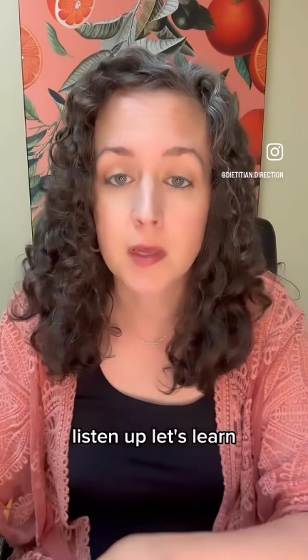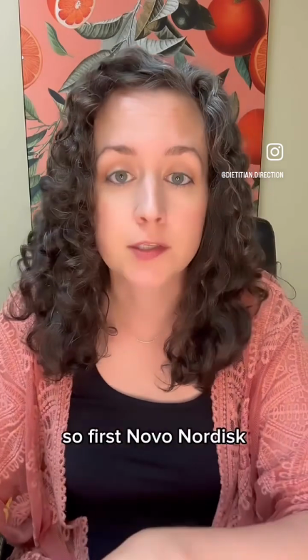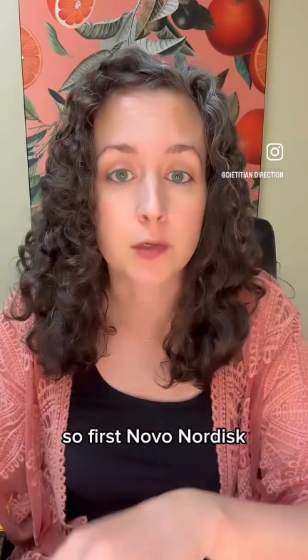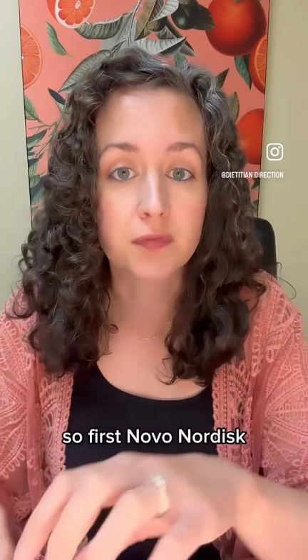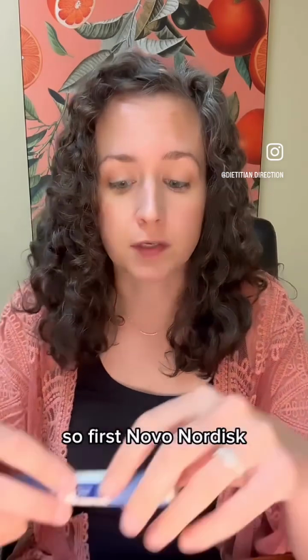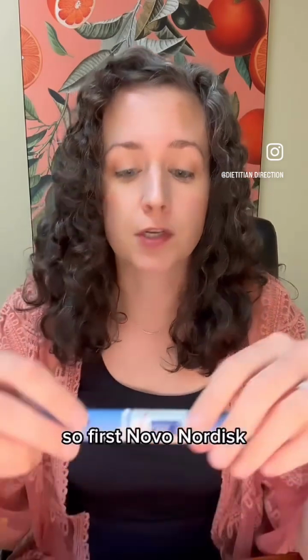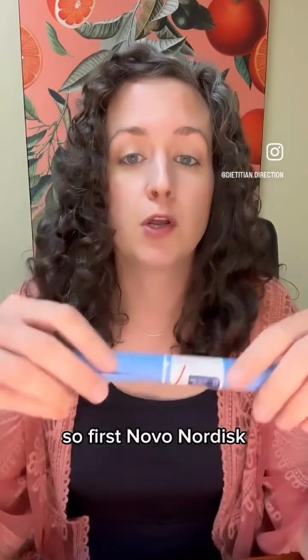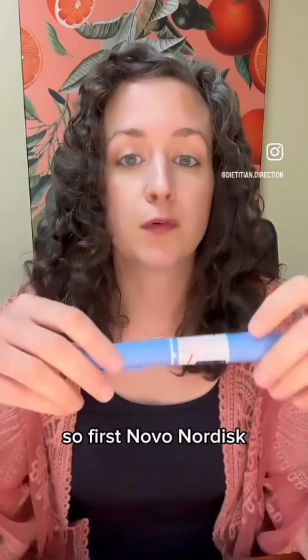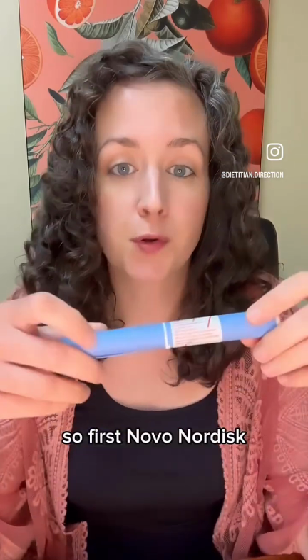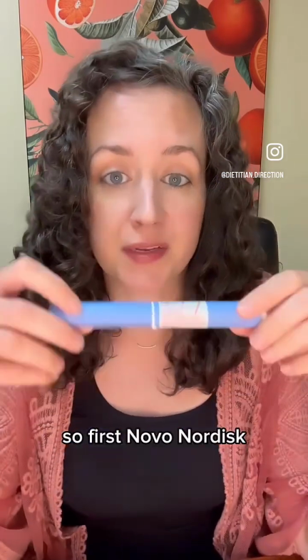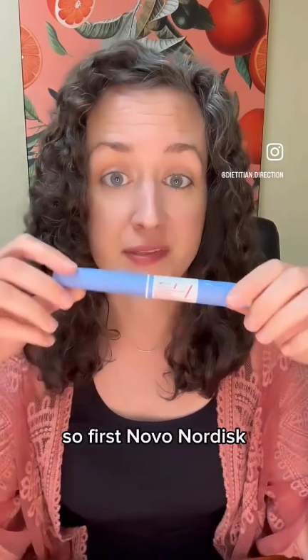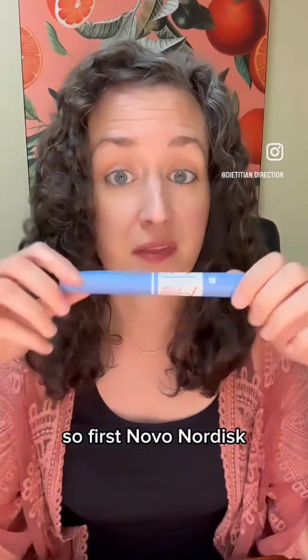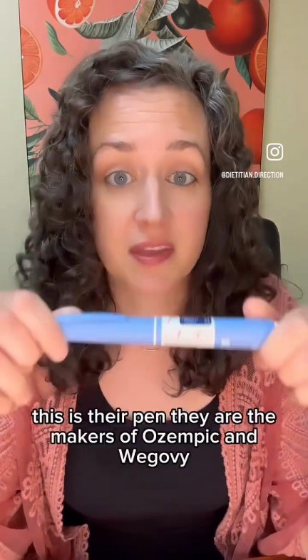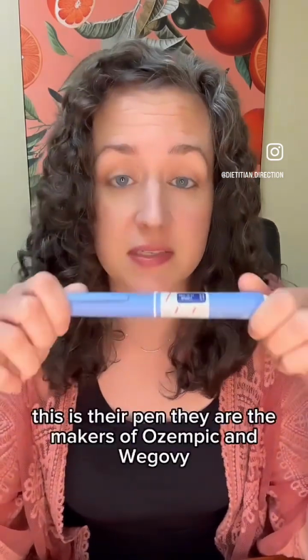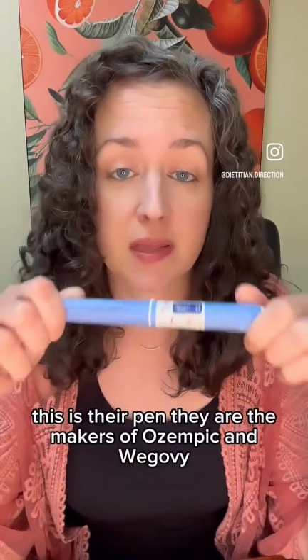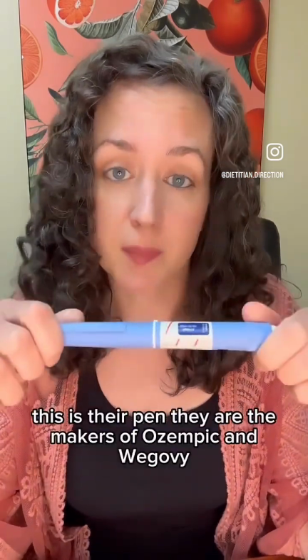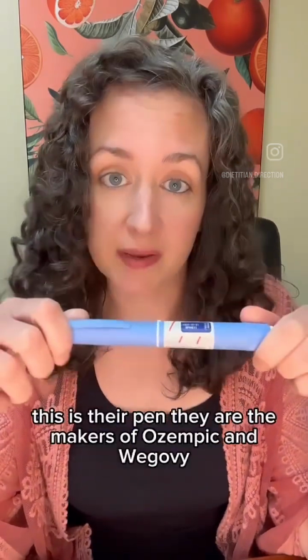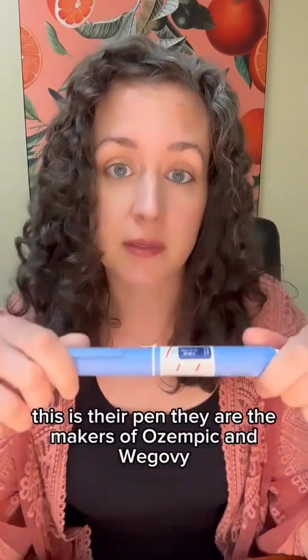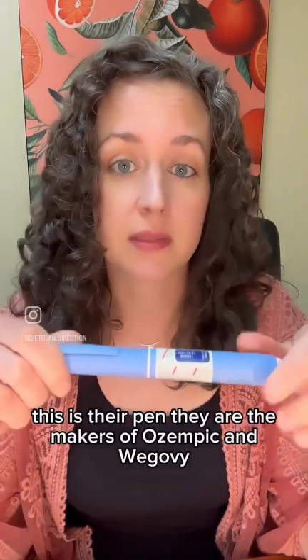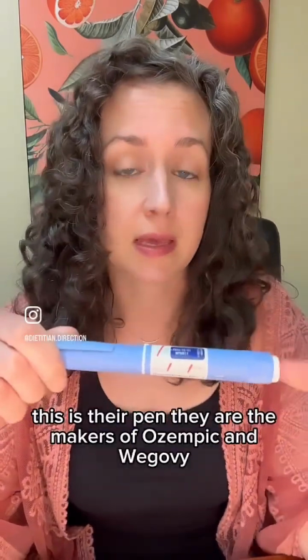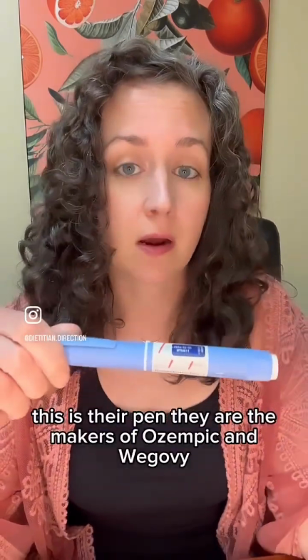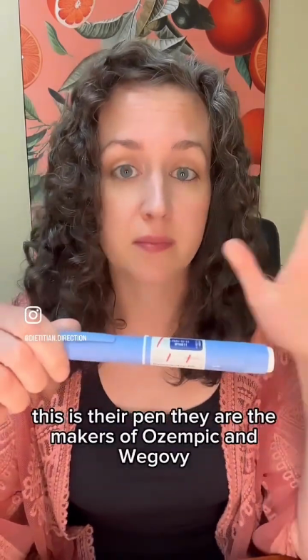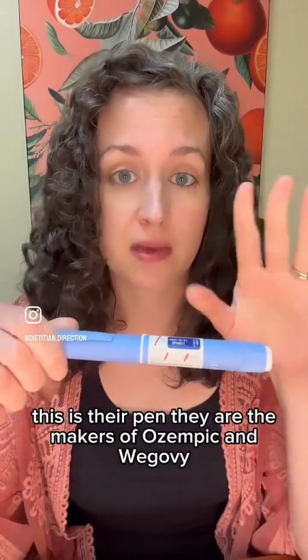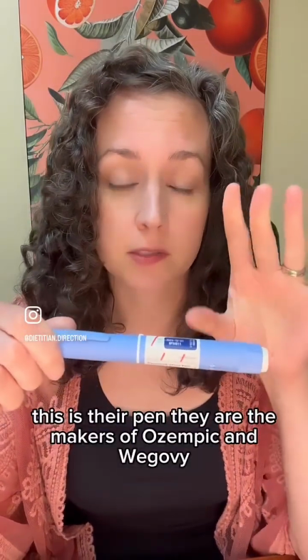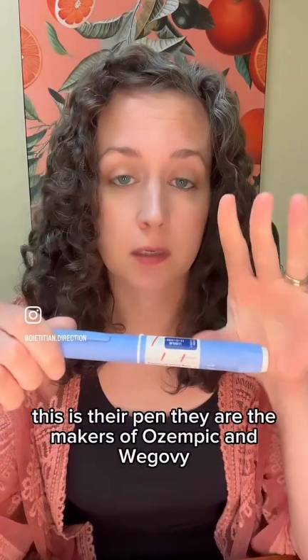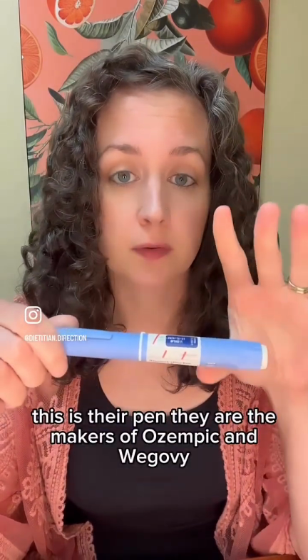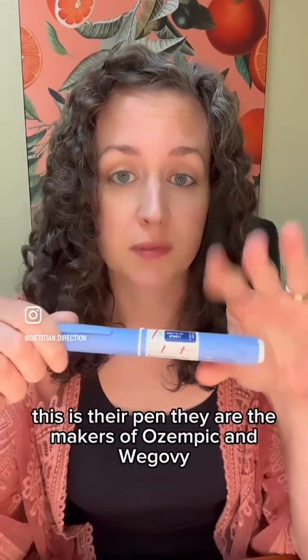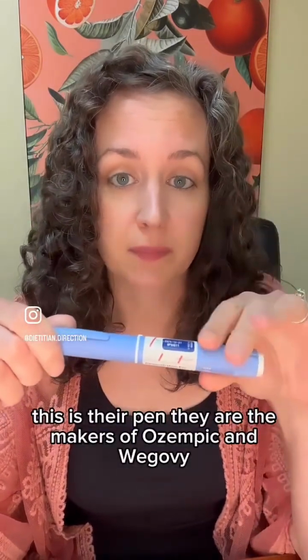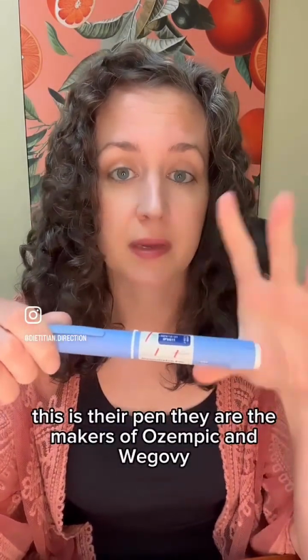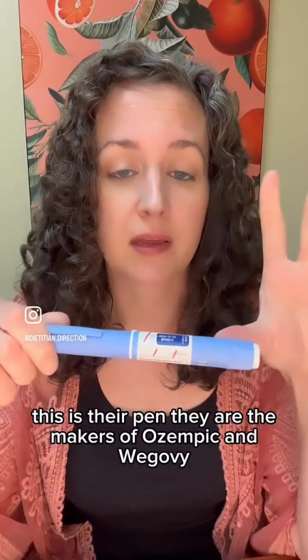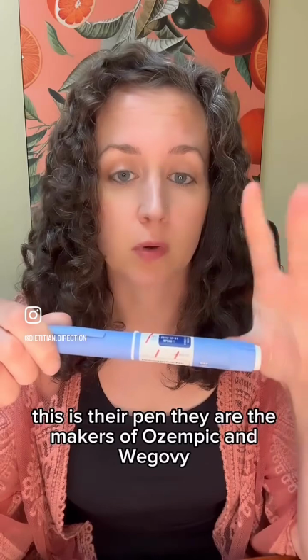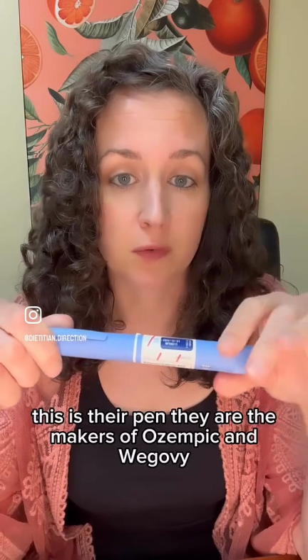So first, Novo Nordisk. This is their pen. They are the makers of Ozempic and Wegovy.